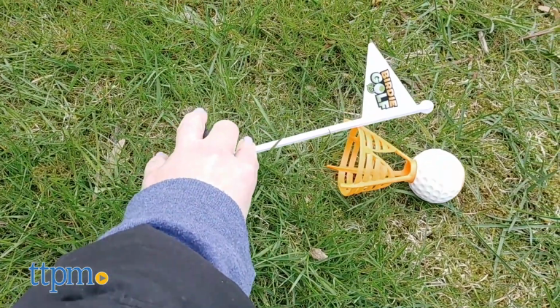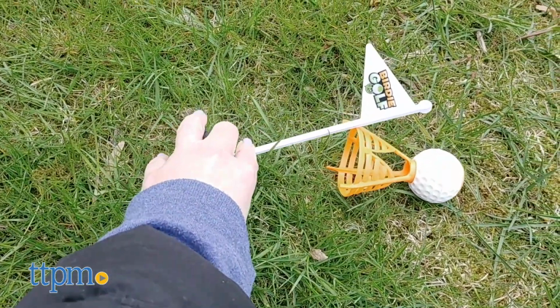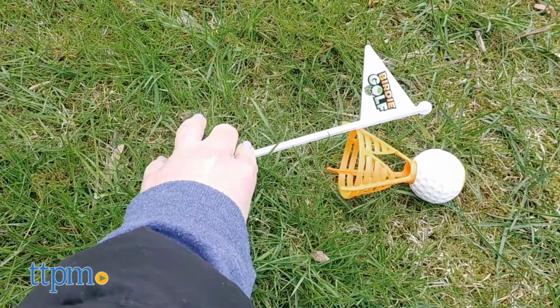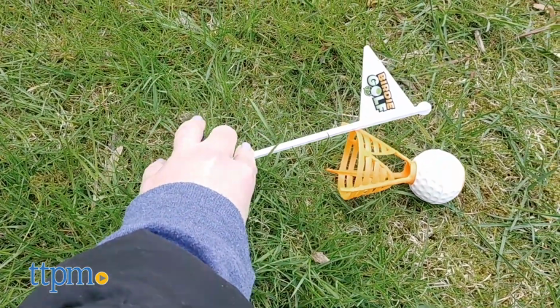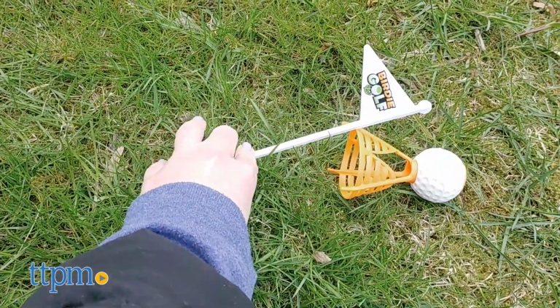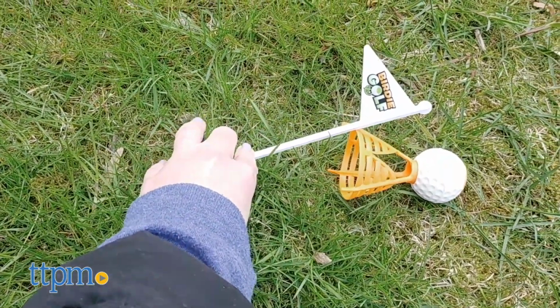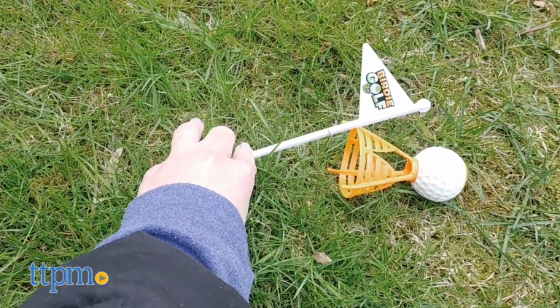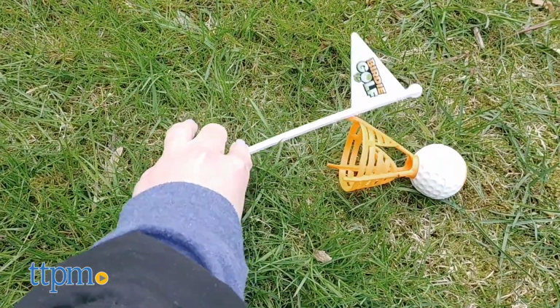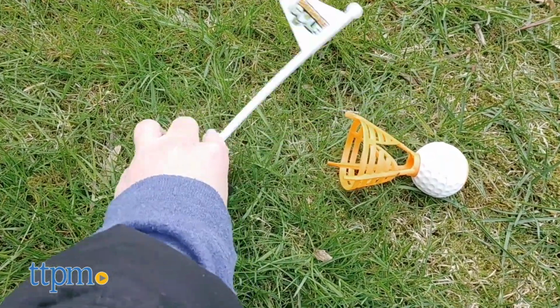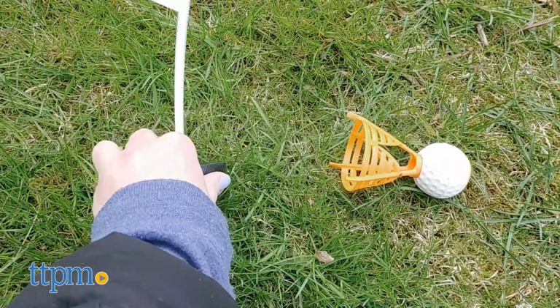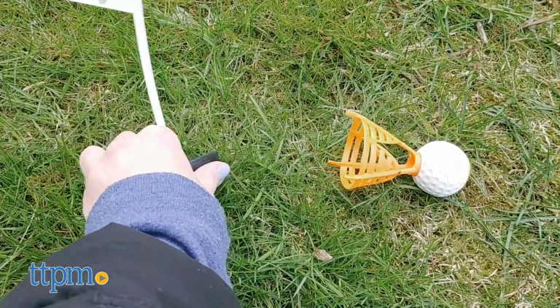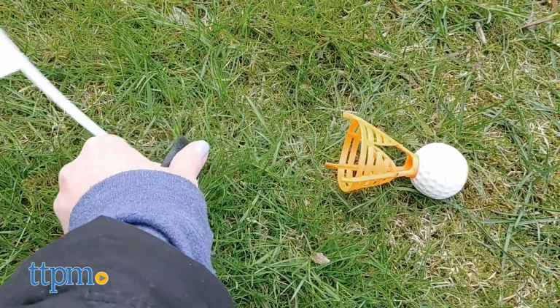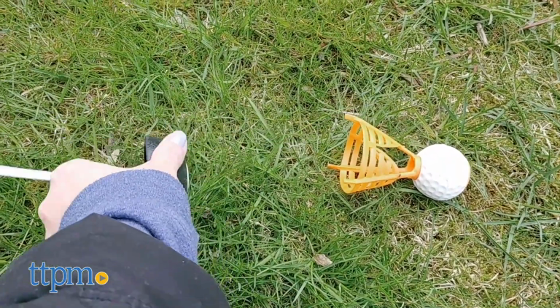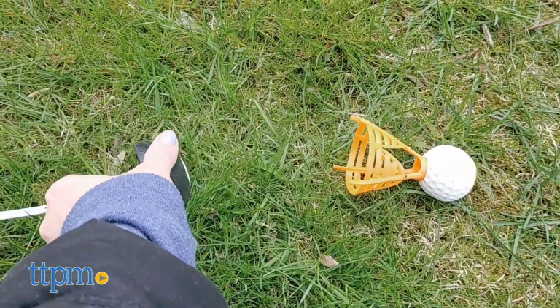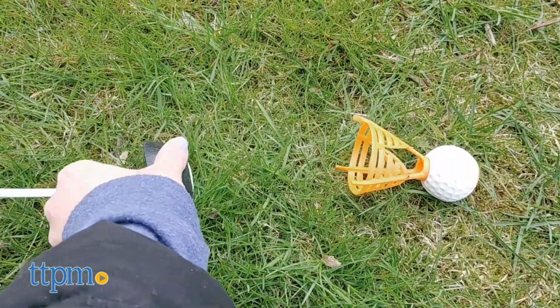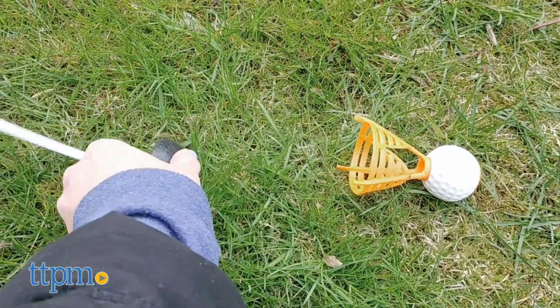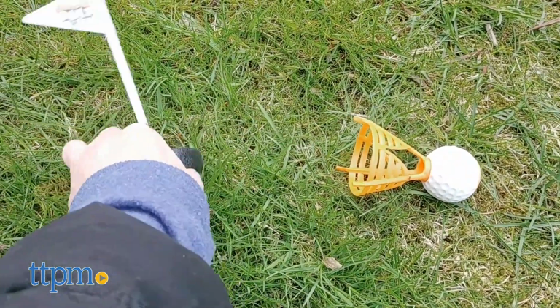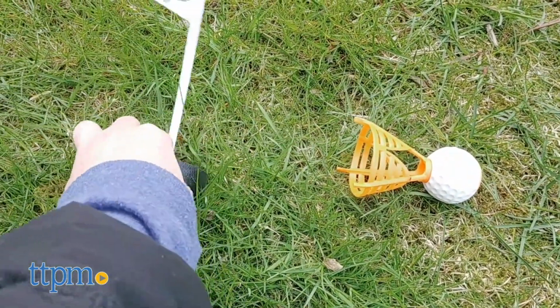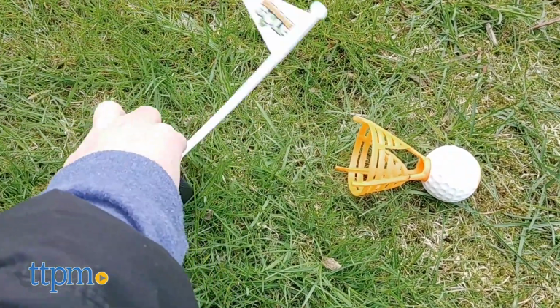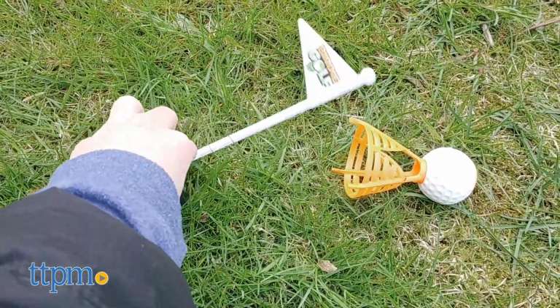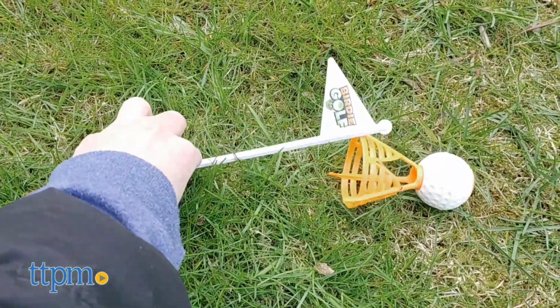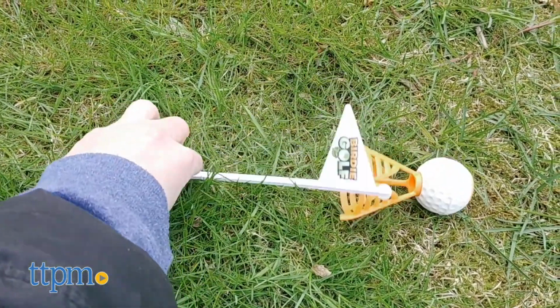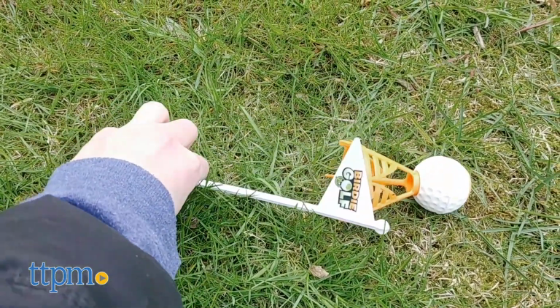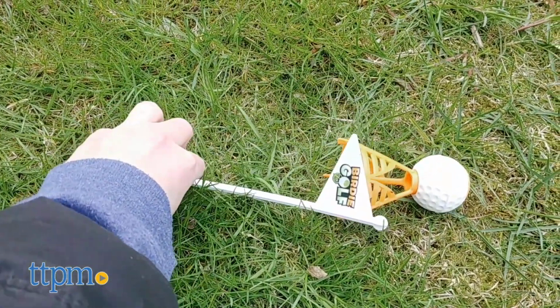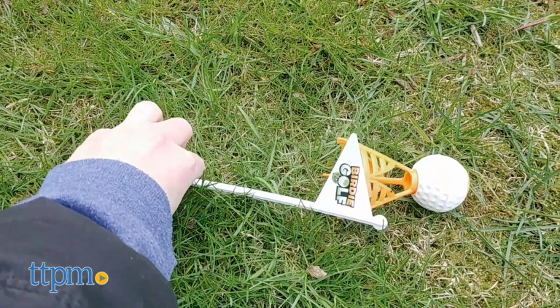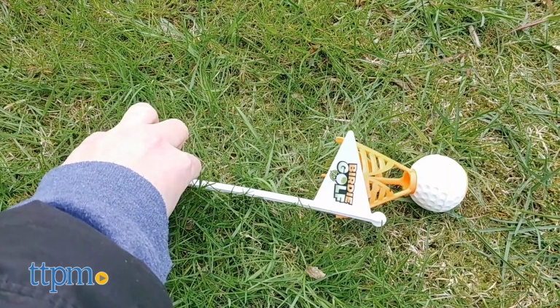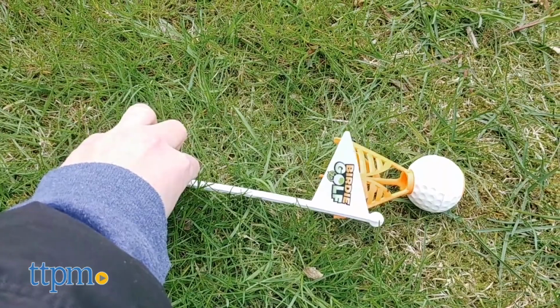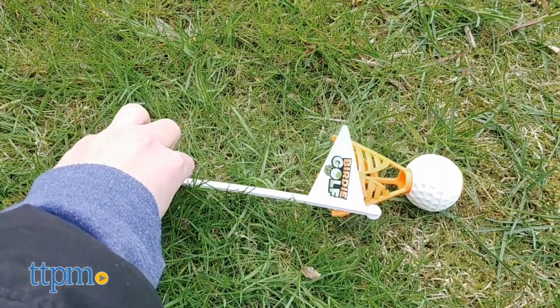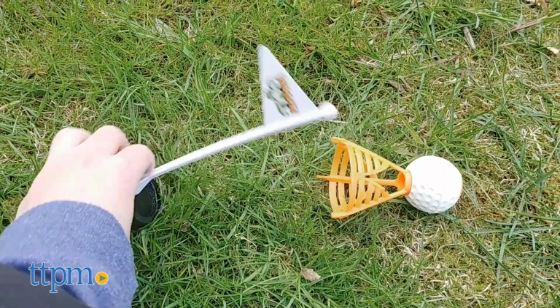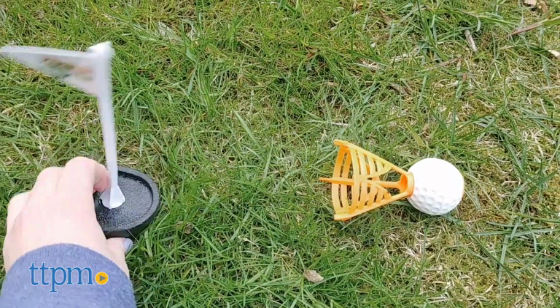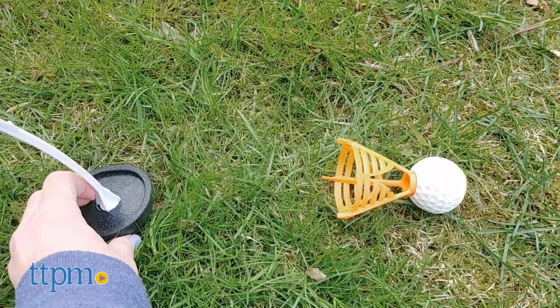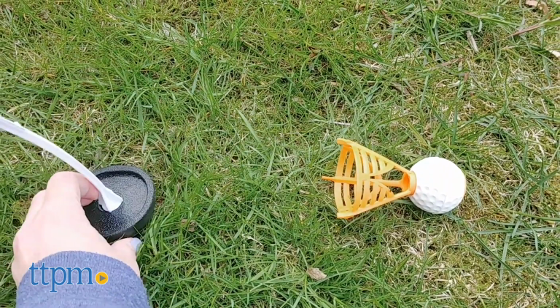If your birdie is in the flag's ring, you made it in the hole. Then toss the flag again to set up the next hole.